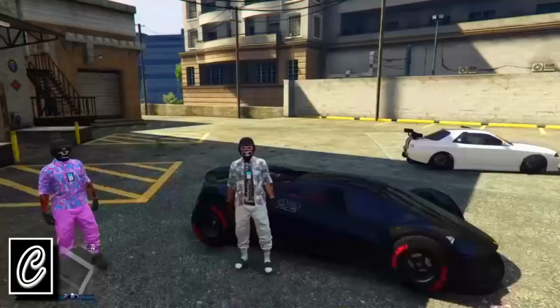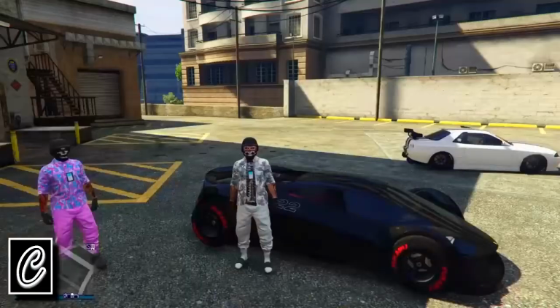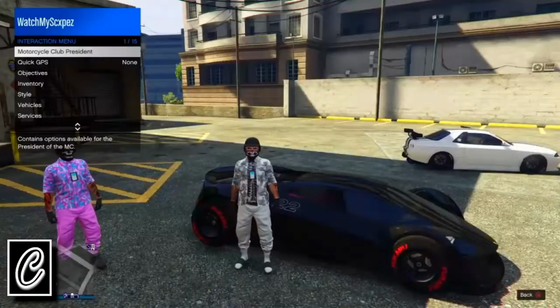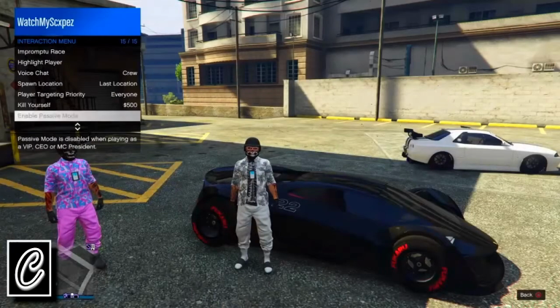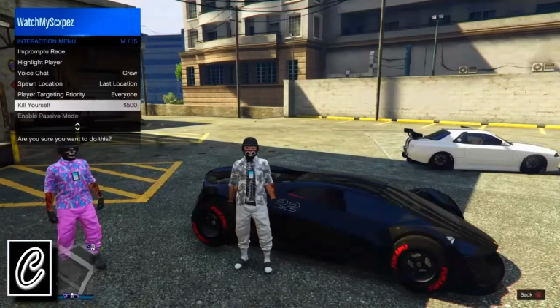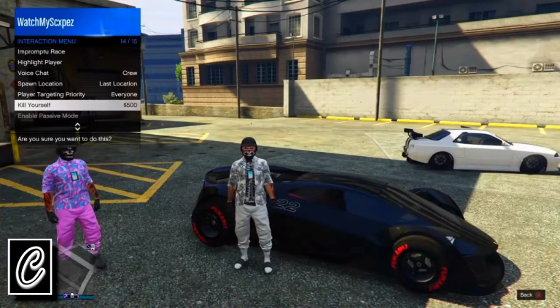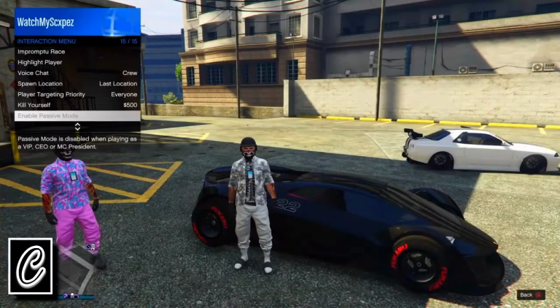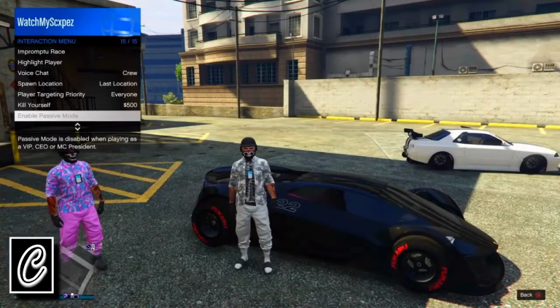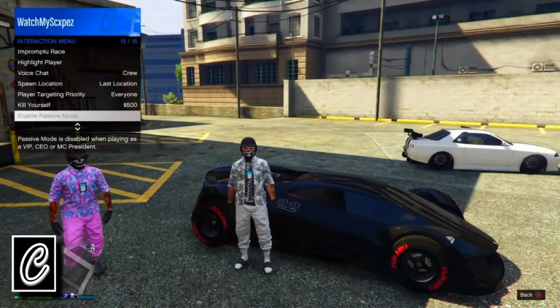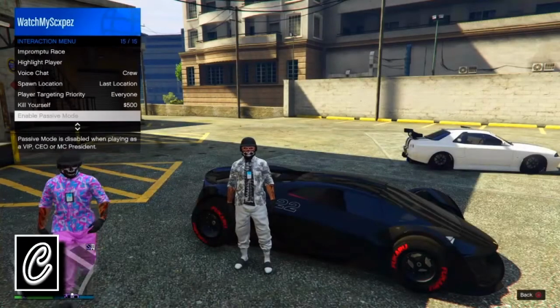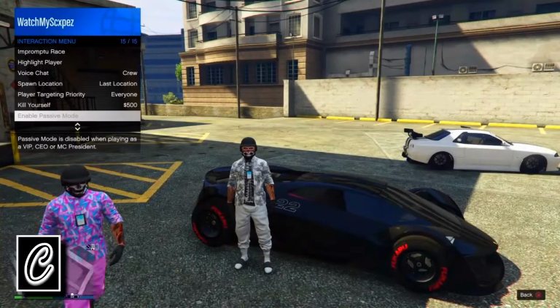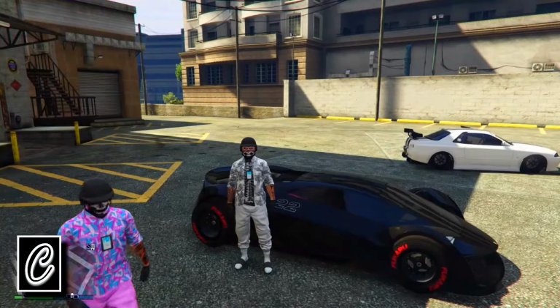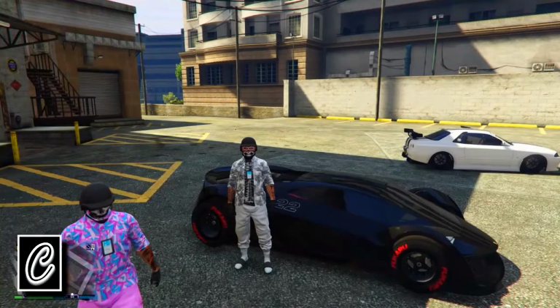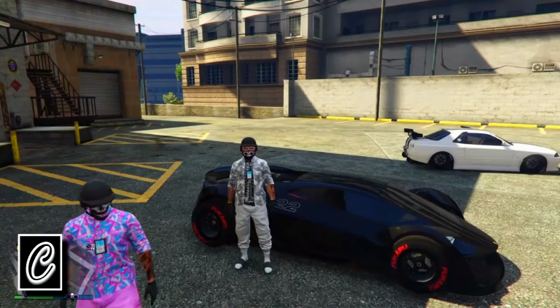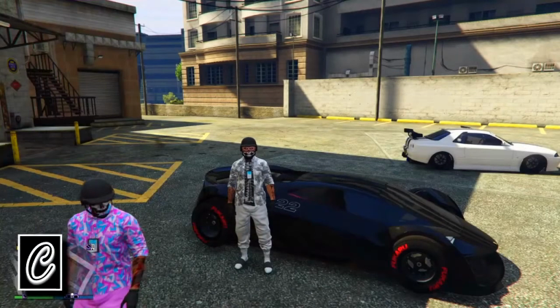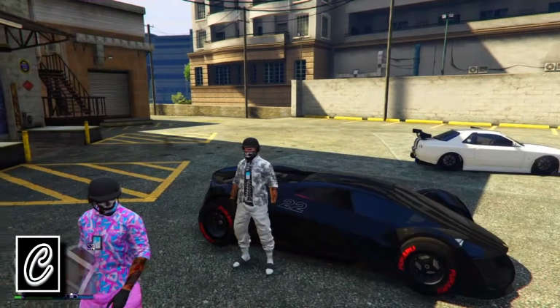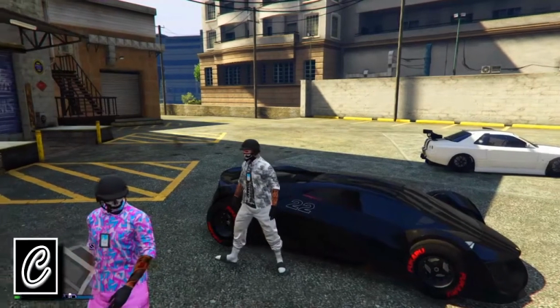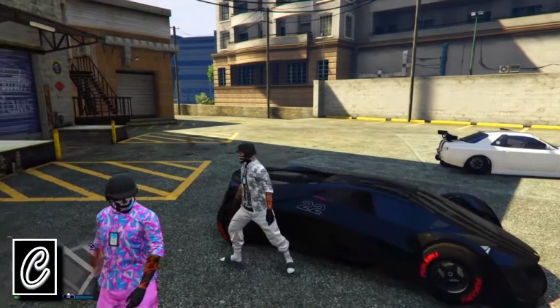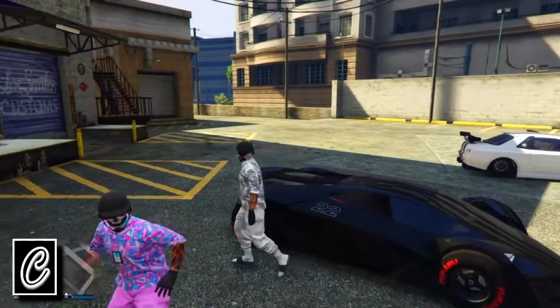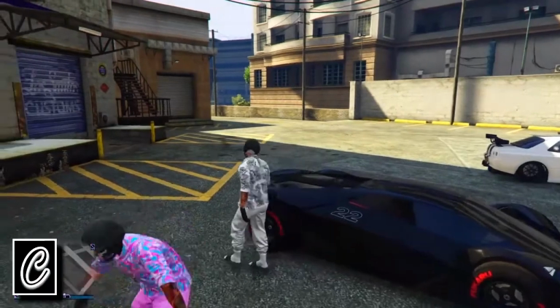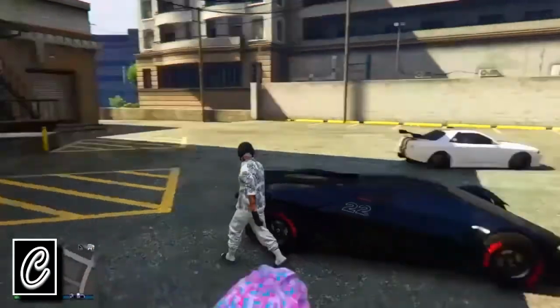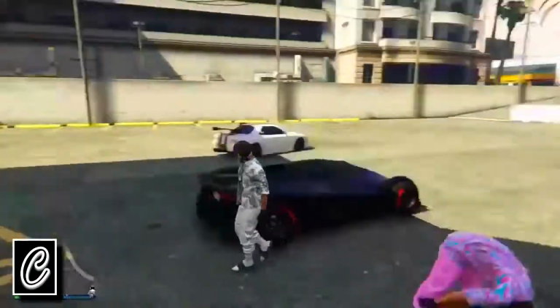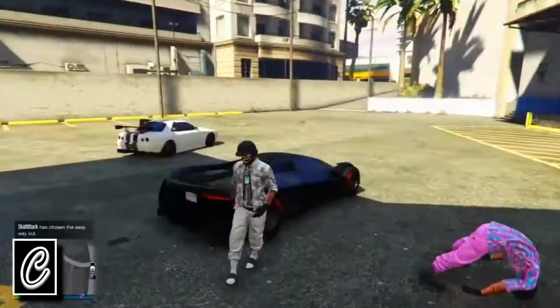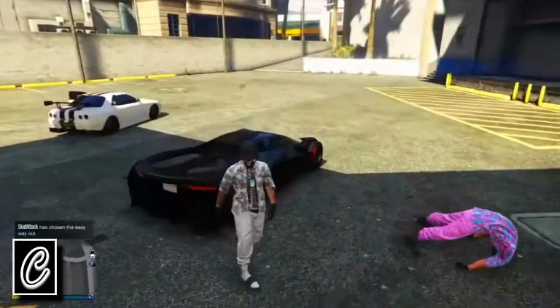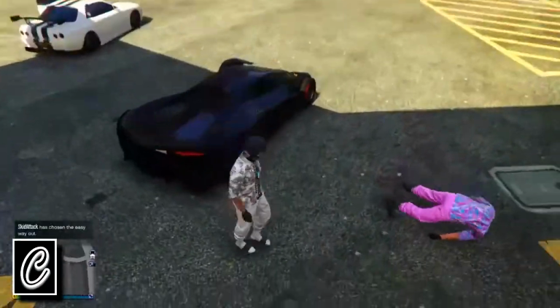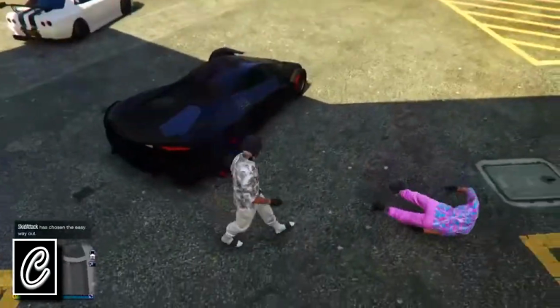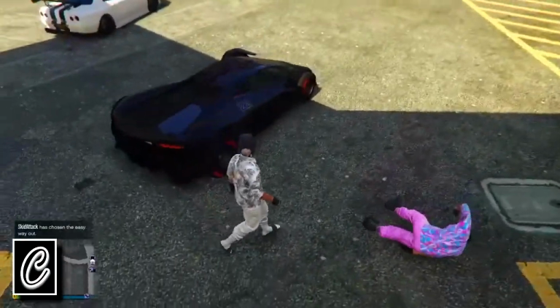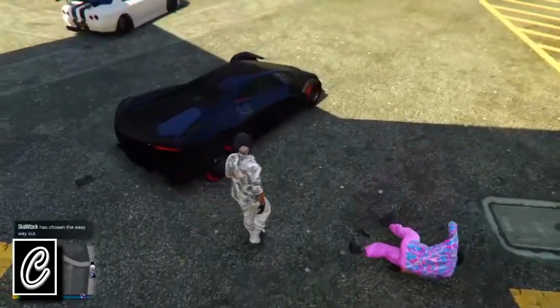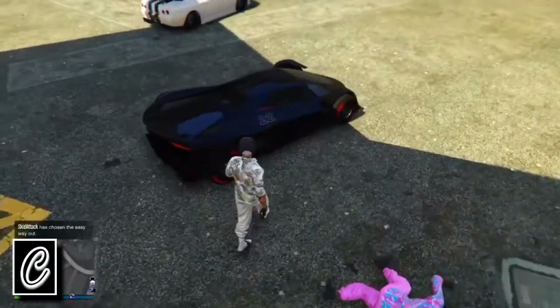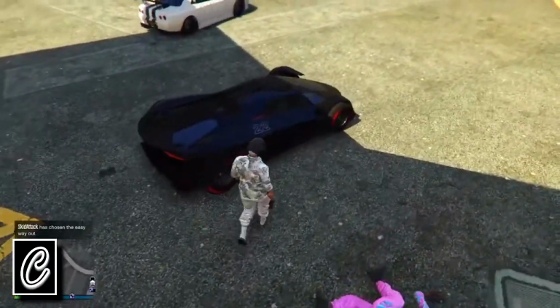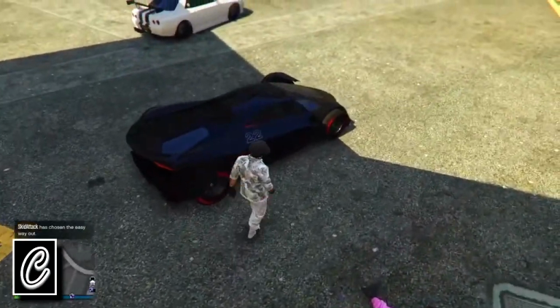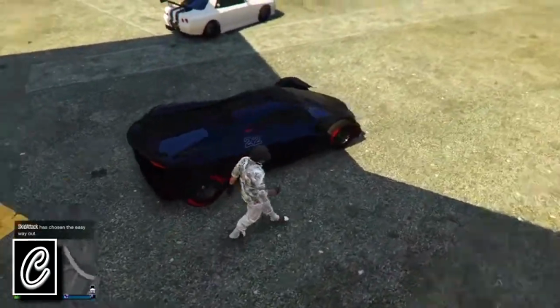That's just GTA telling you that your game is saved and now these wheels are saved onto your game. You can kill yourself through the interaction menu or find a new session, and your wheels will be on the same car.